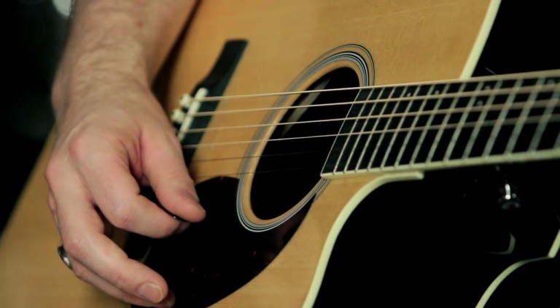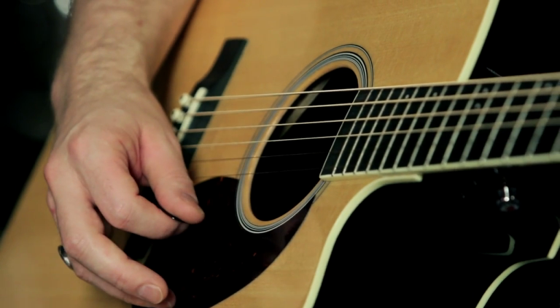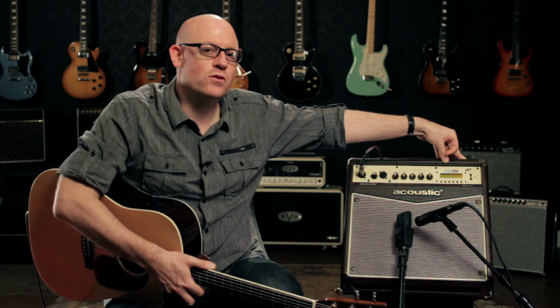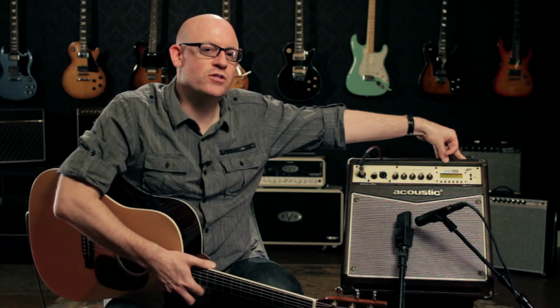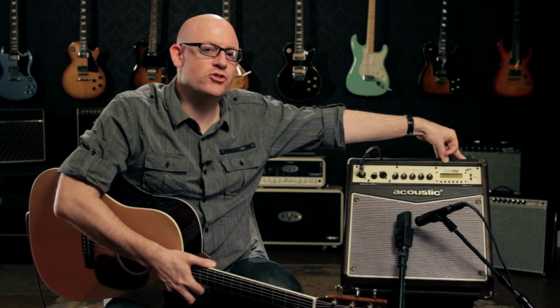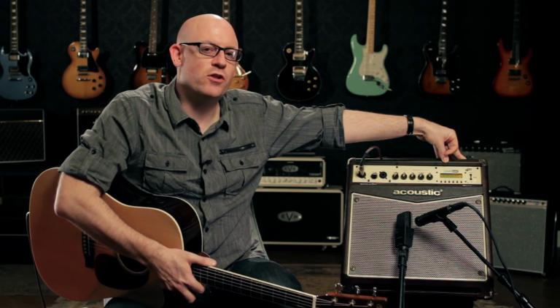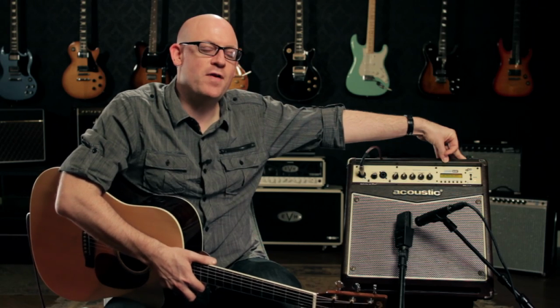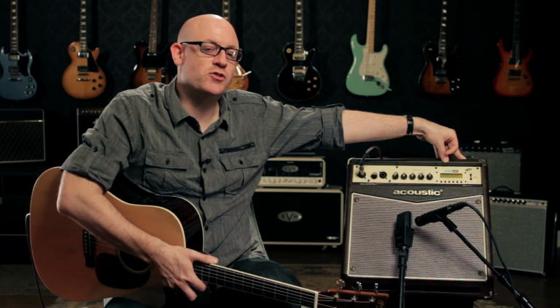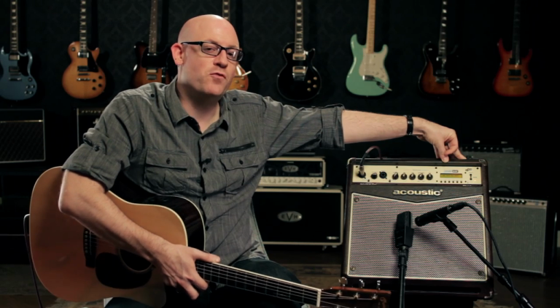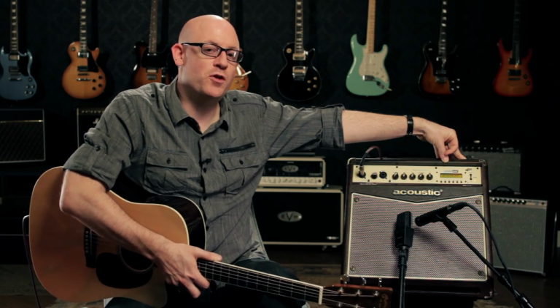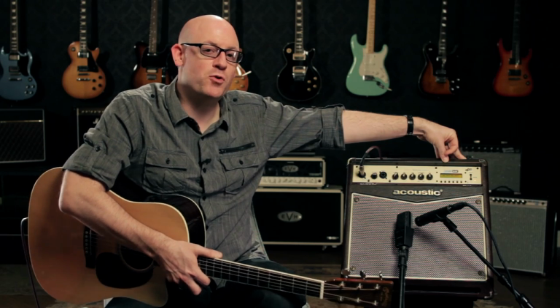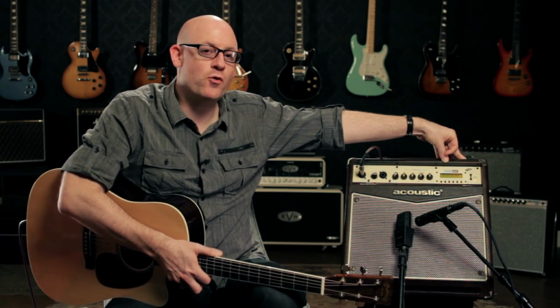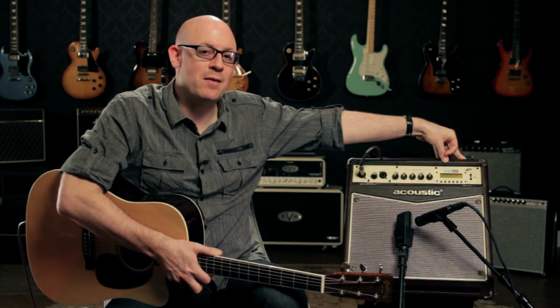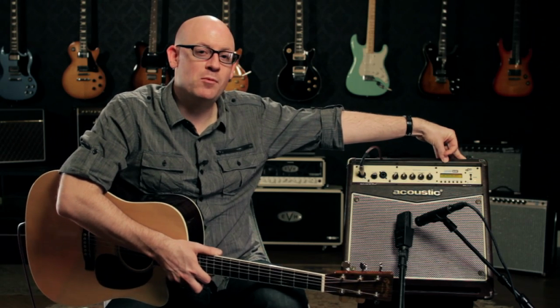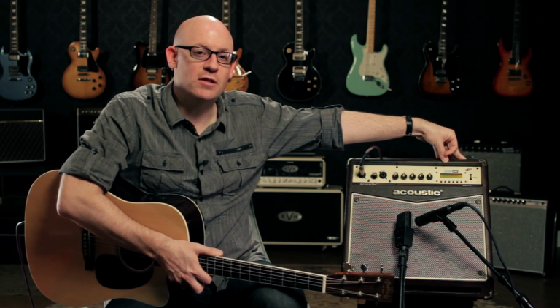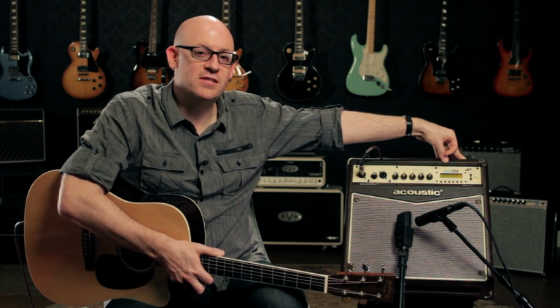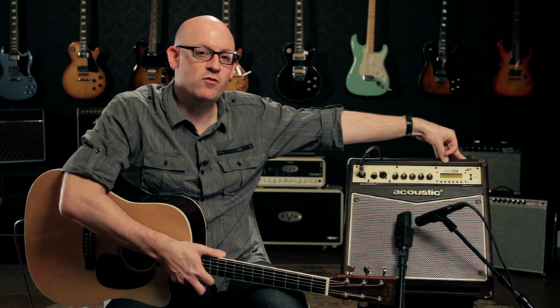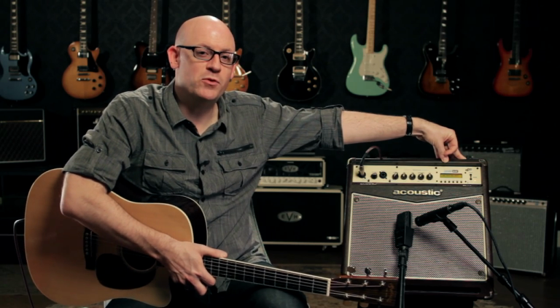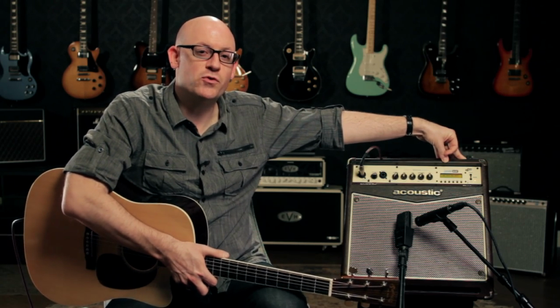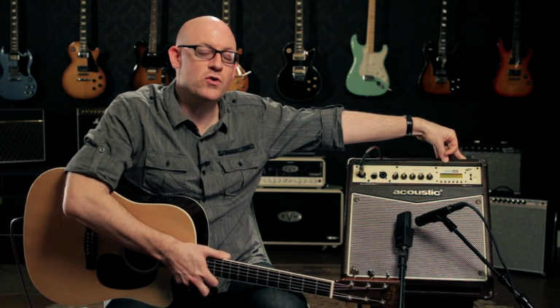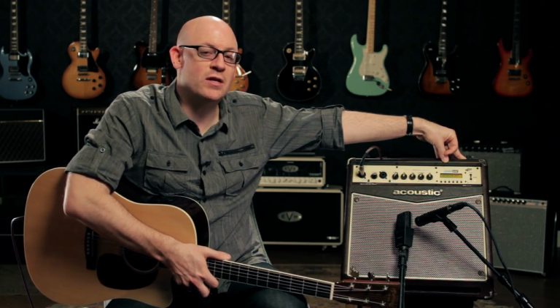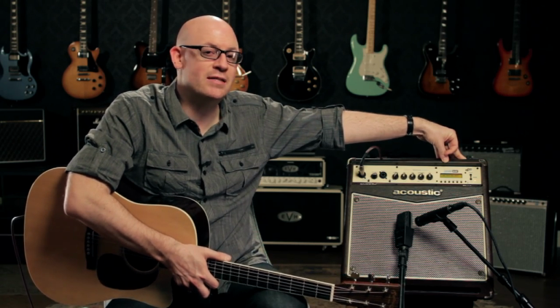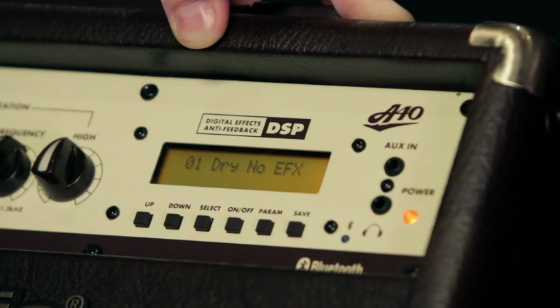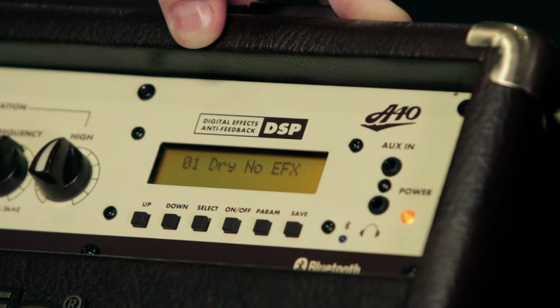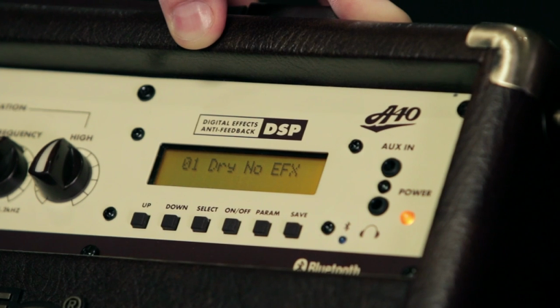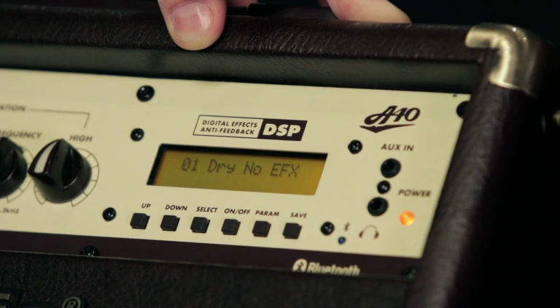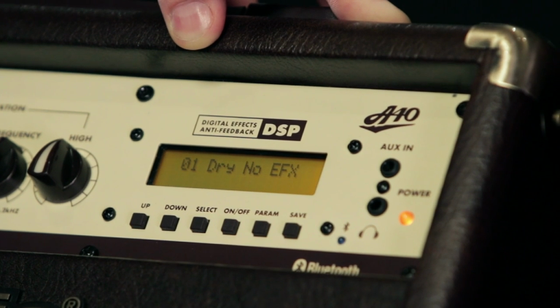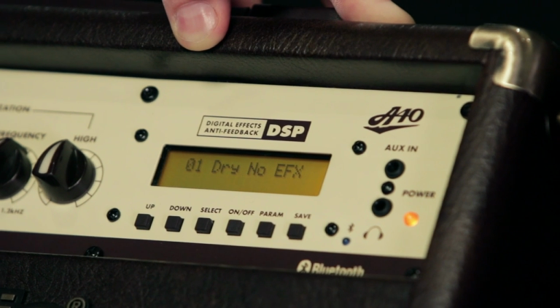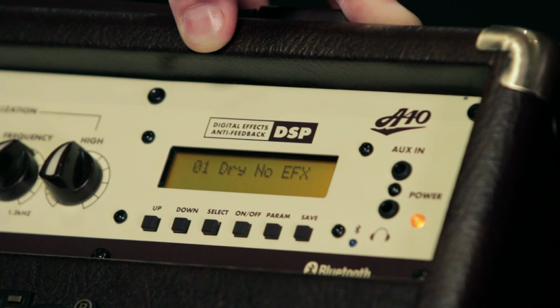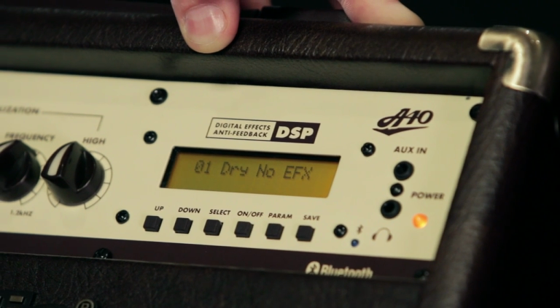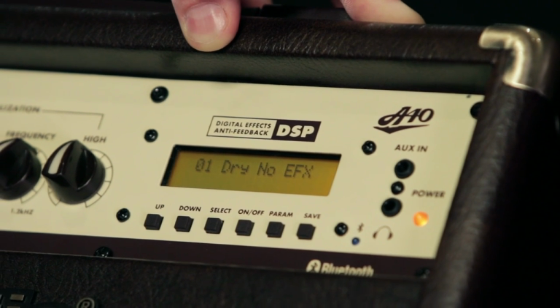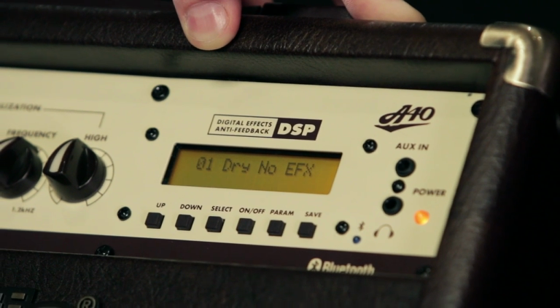The digital effects are fully integrated. It's fully programmable and saveable, so that you can instantly recall your favorite presets.